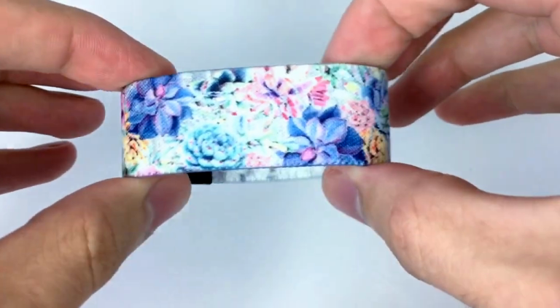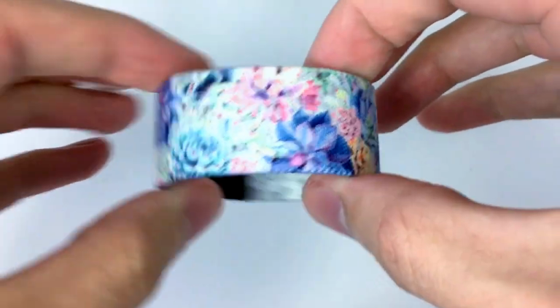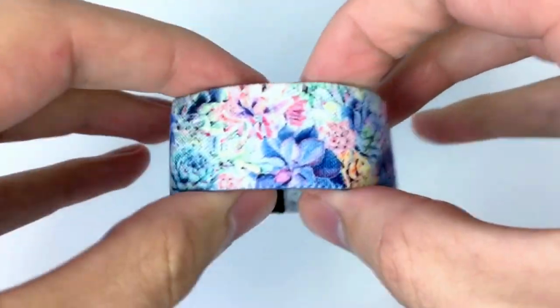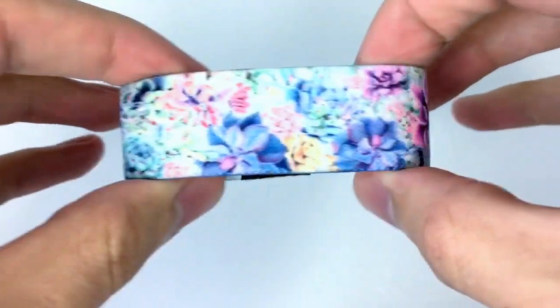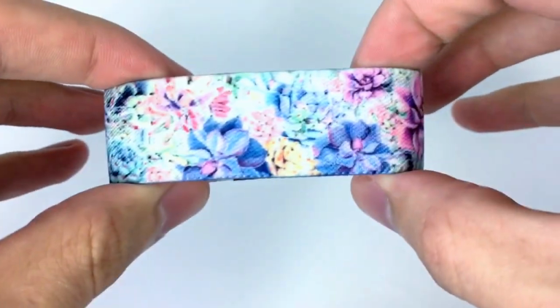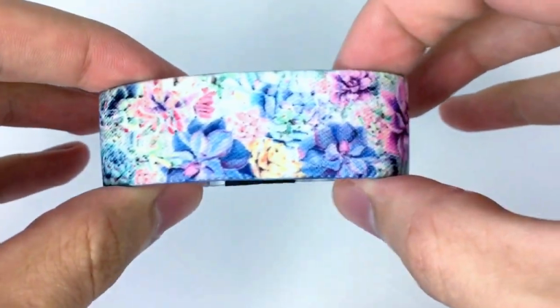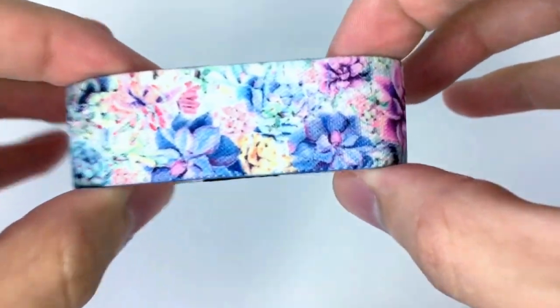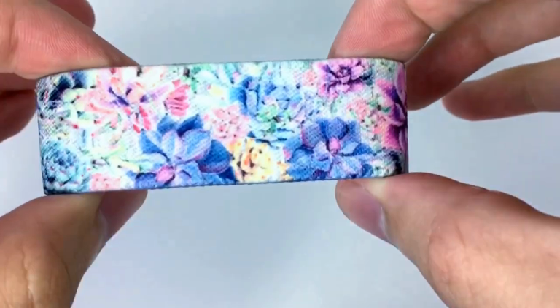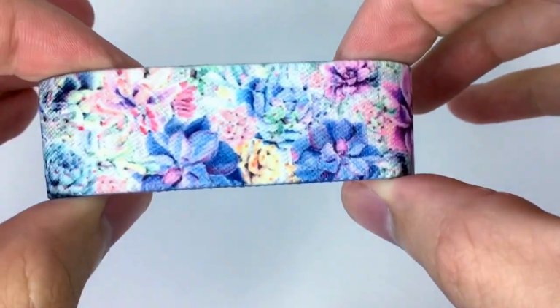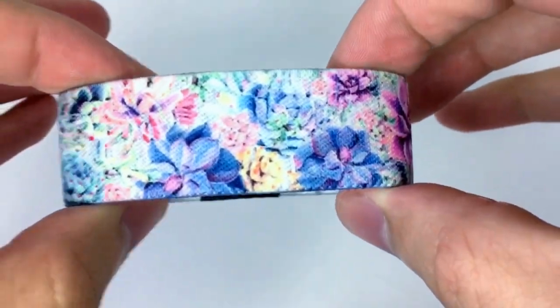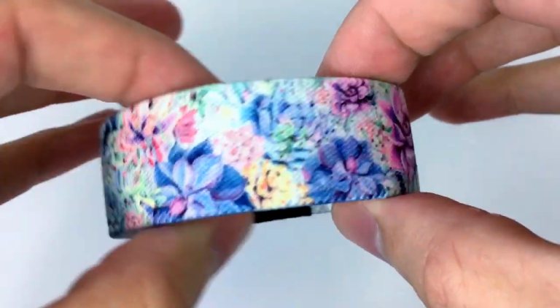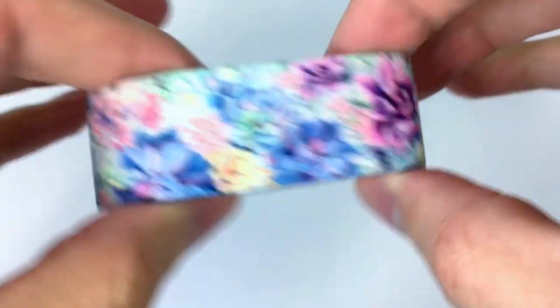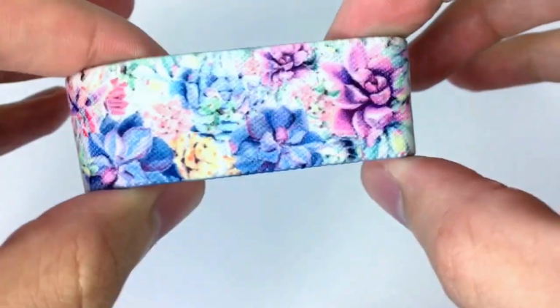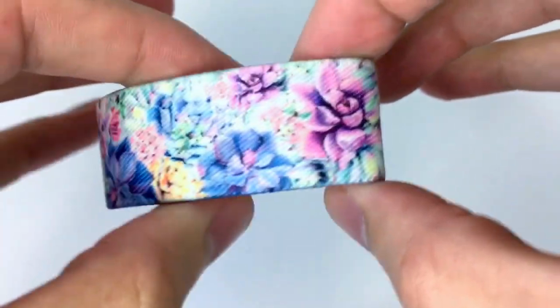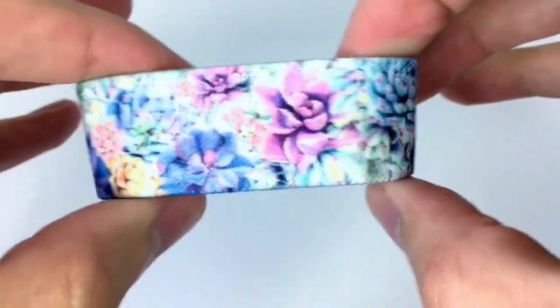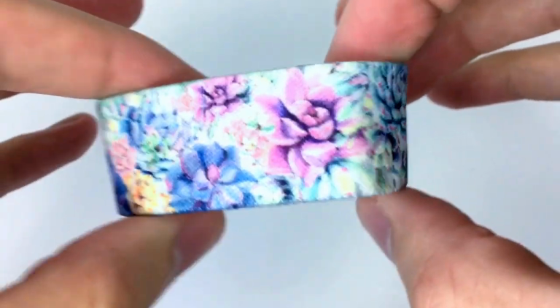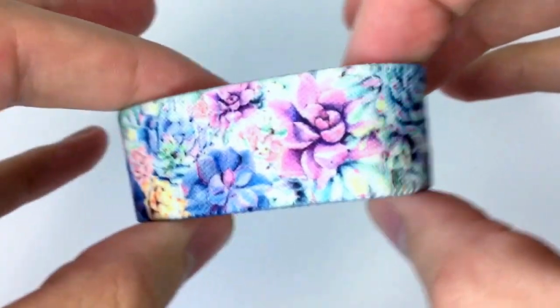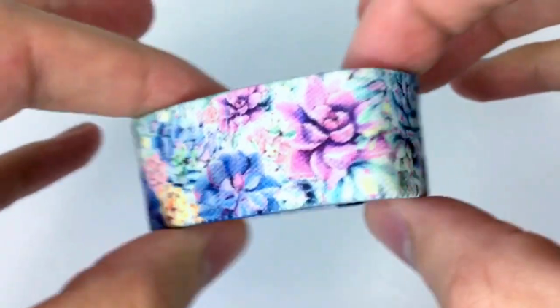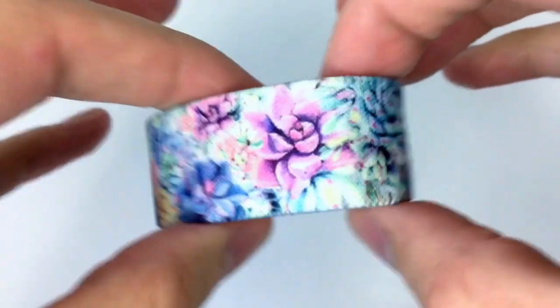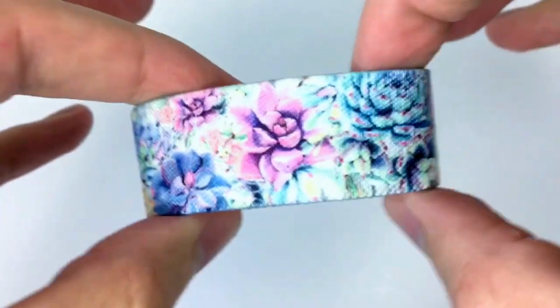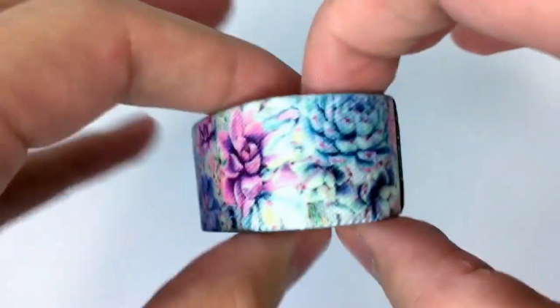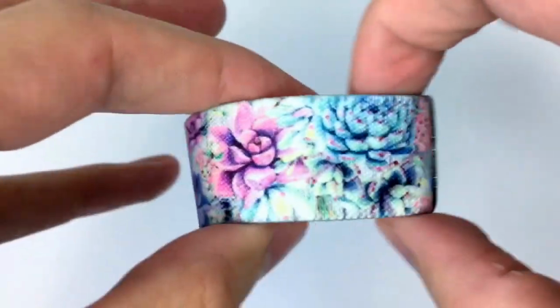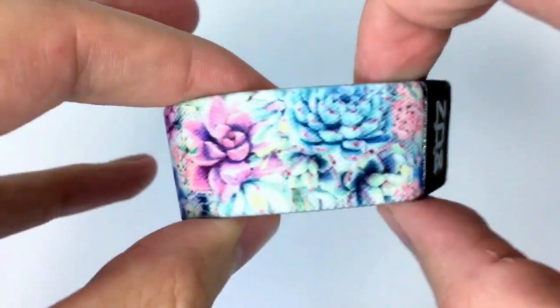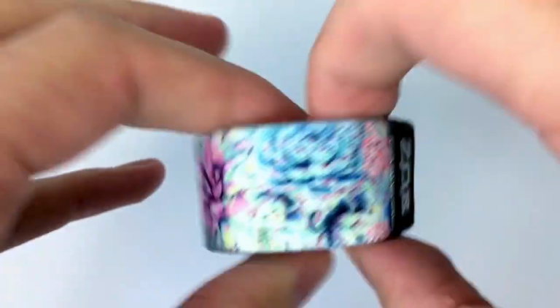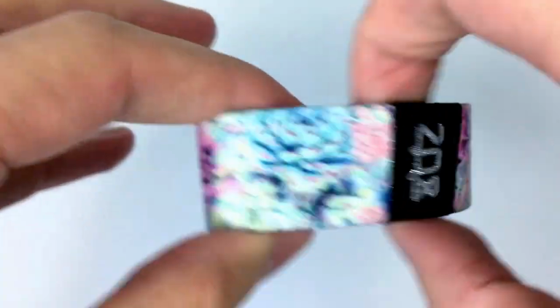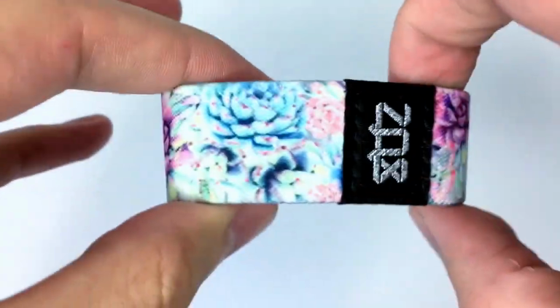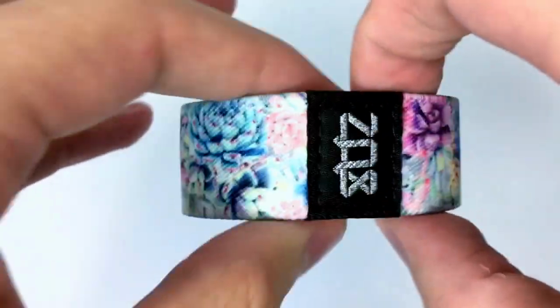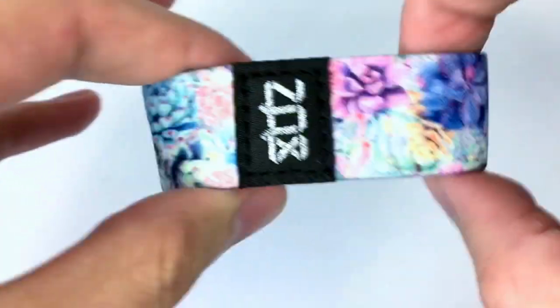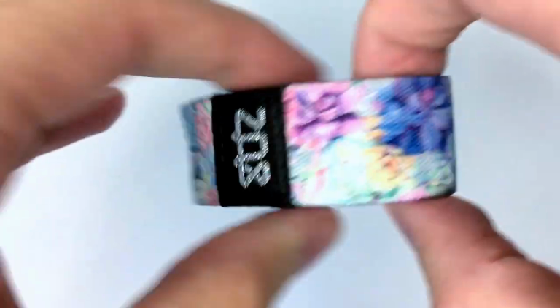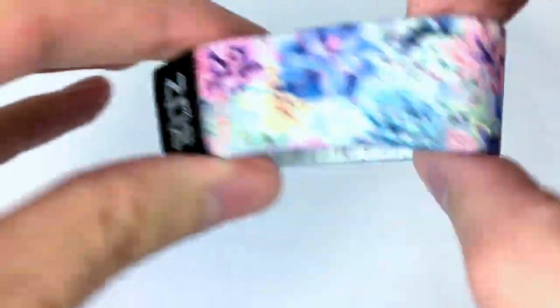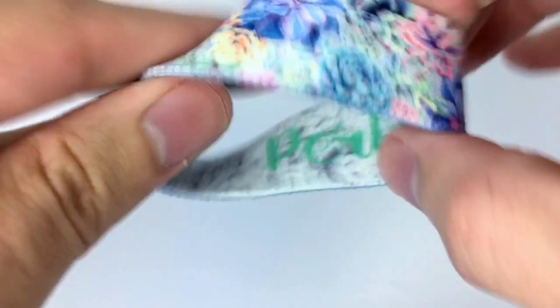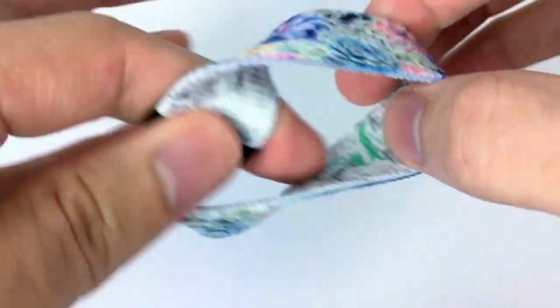This one turned out absolutely gorgeous. I love the colors, the pastels on this one. Going around the outside, that's it.